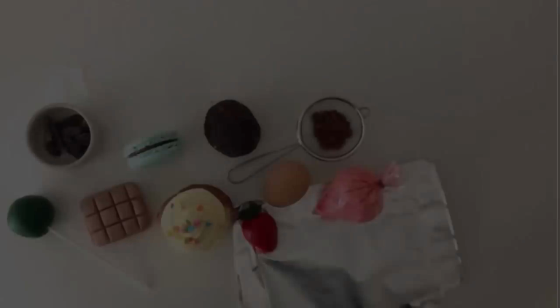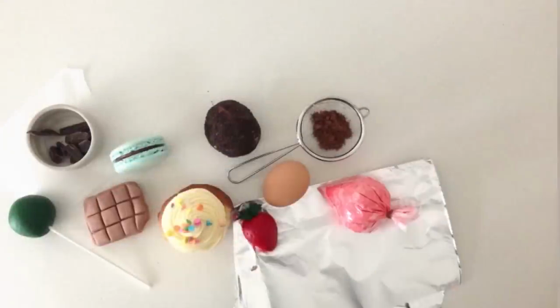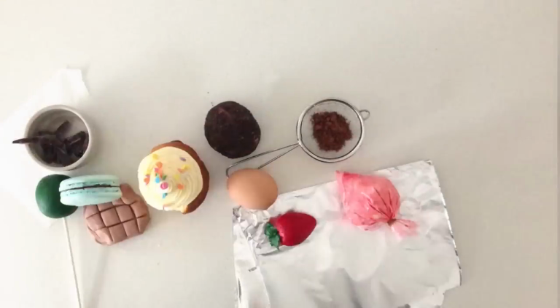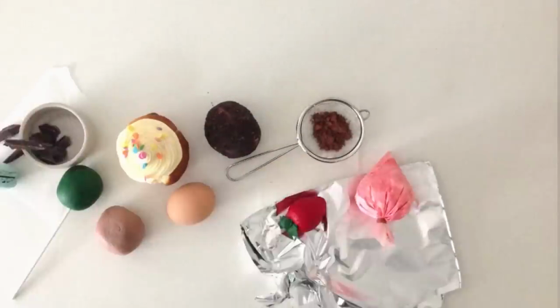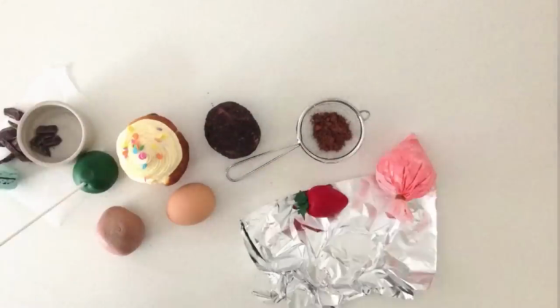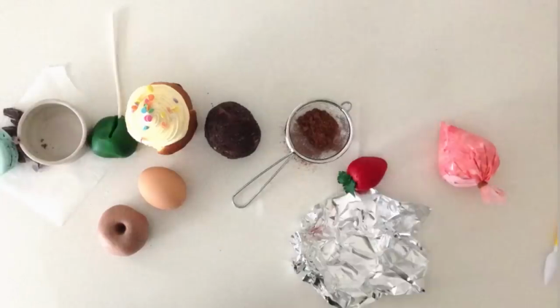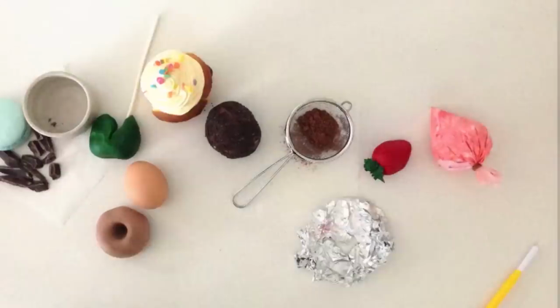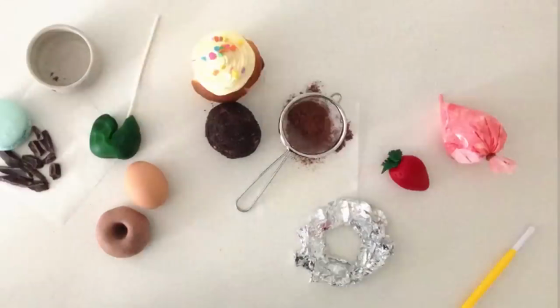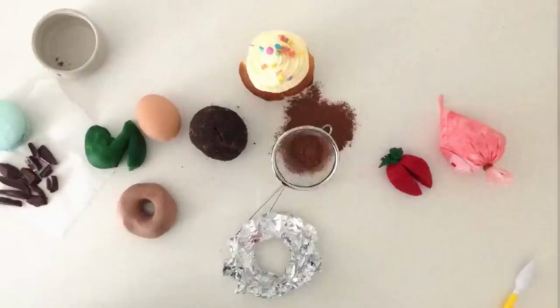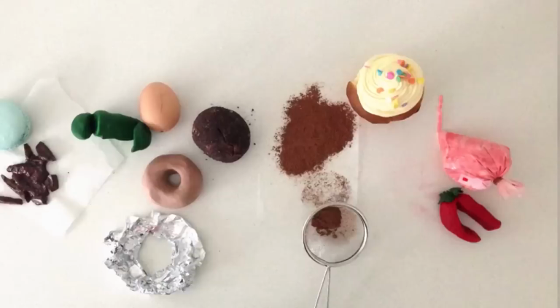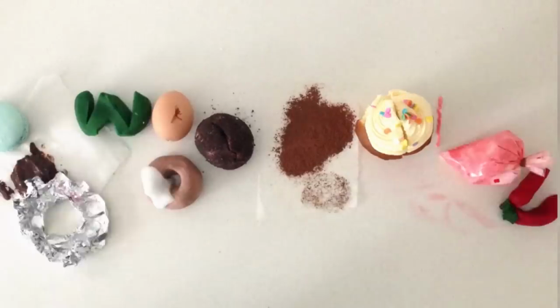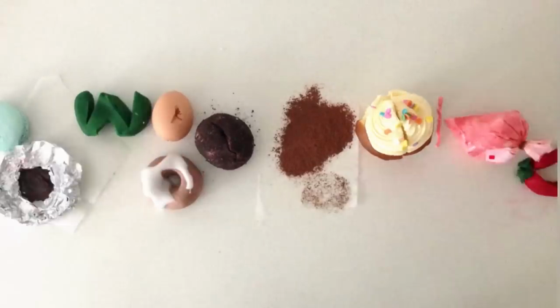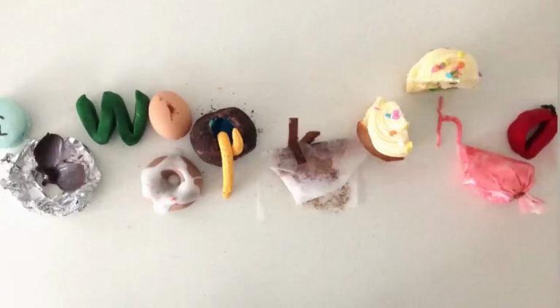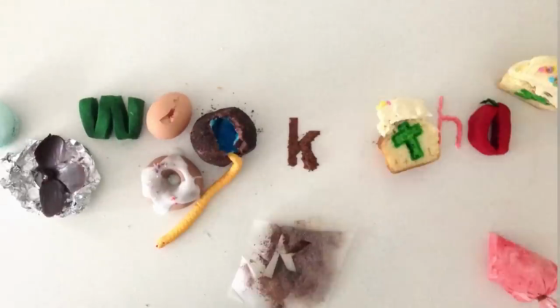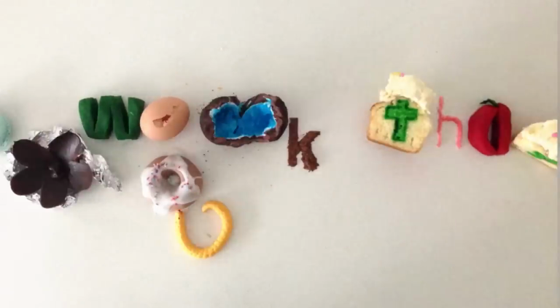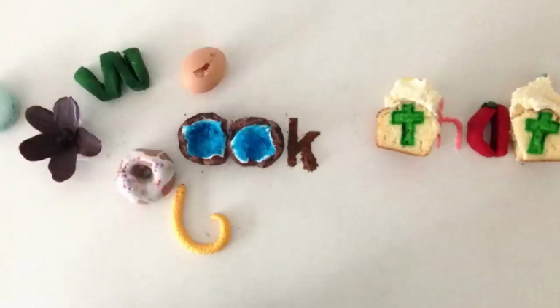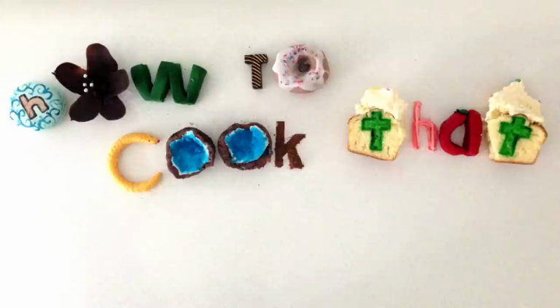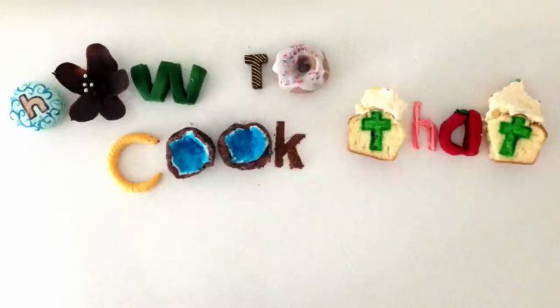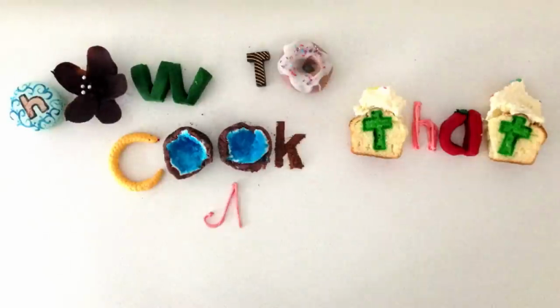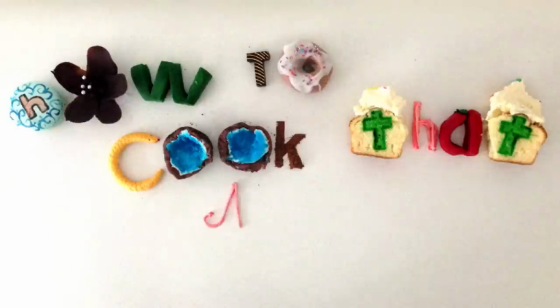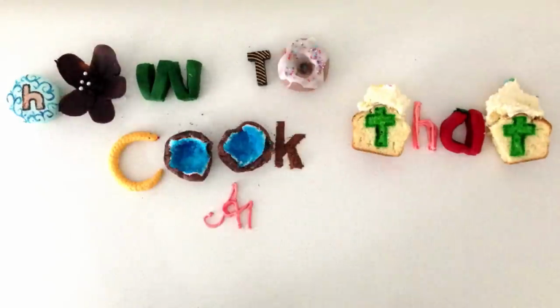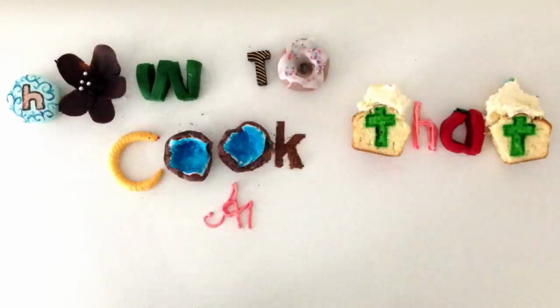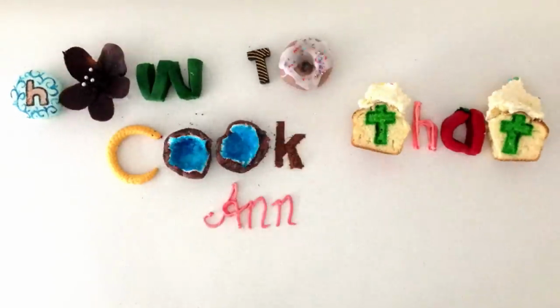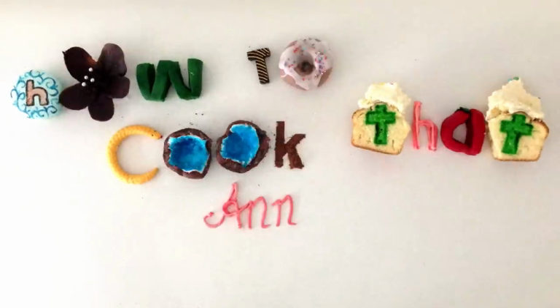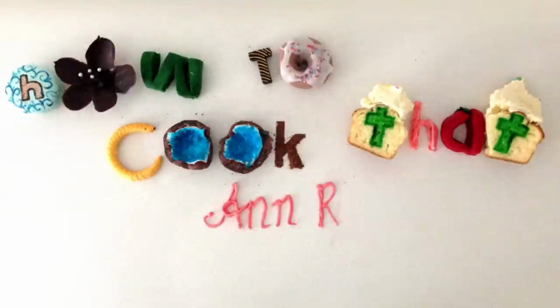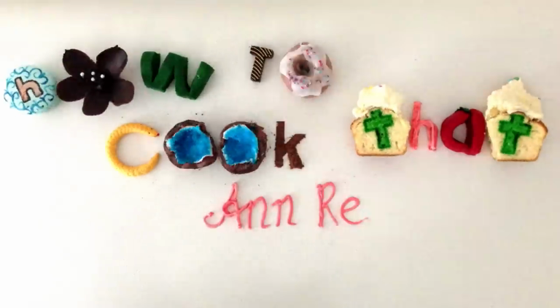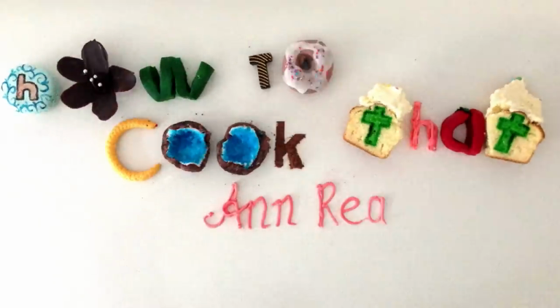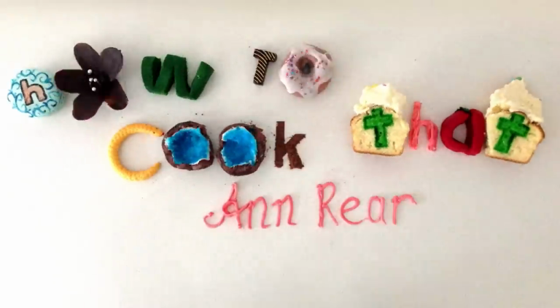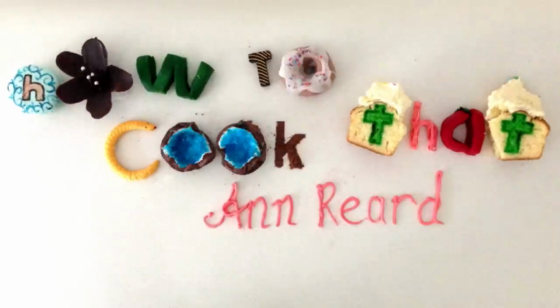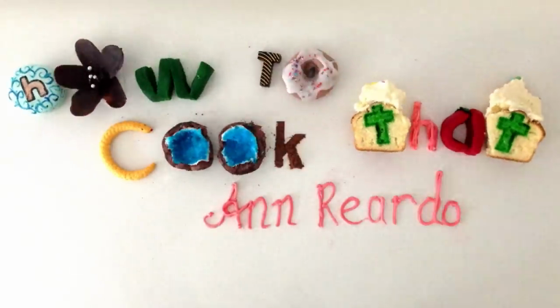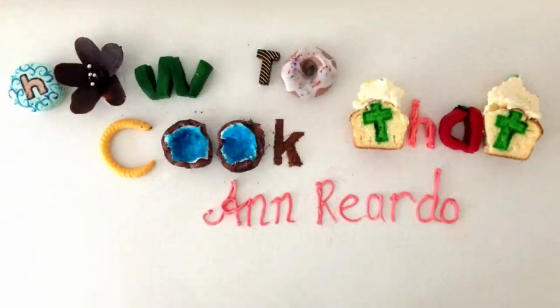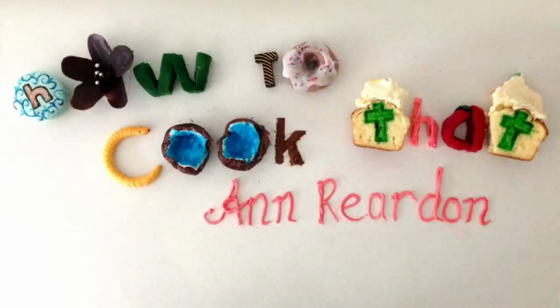Welcome to How to Cook That, I am Ann Reardon, and today at the top of the request list is red velvet cake.